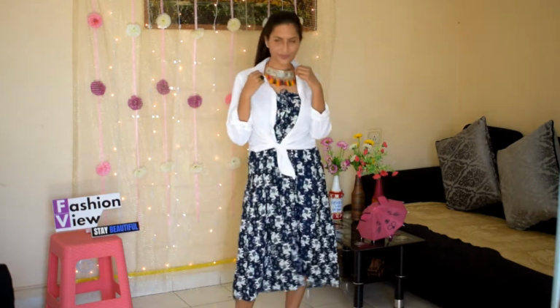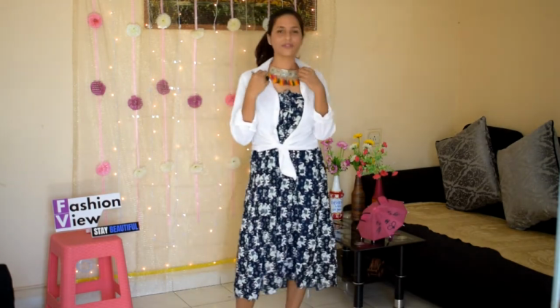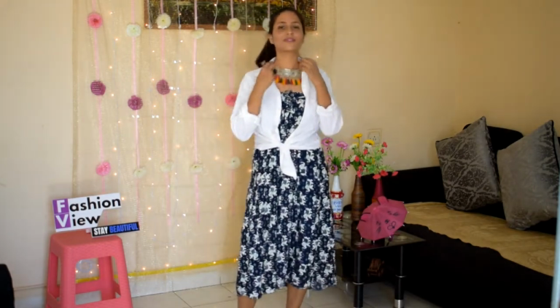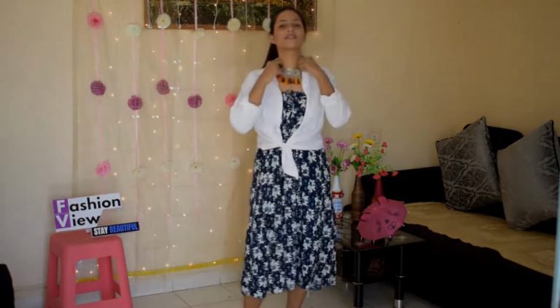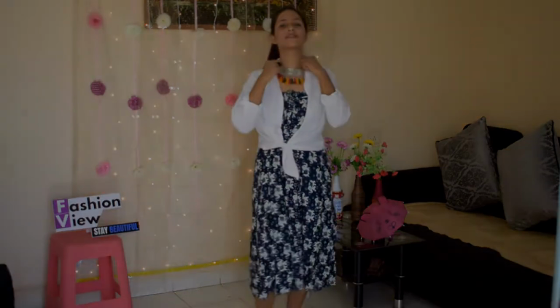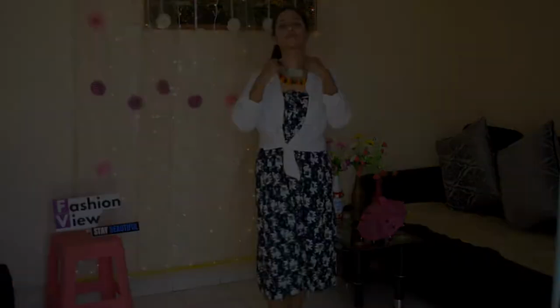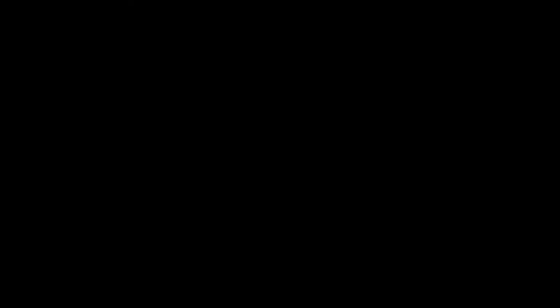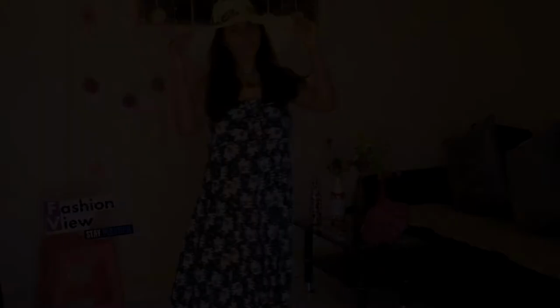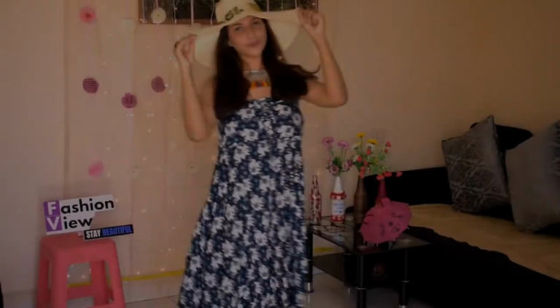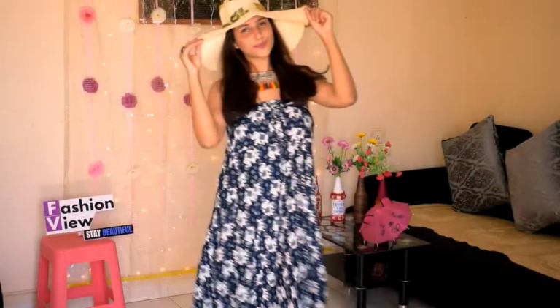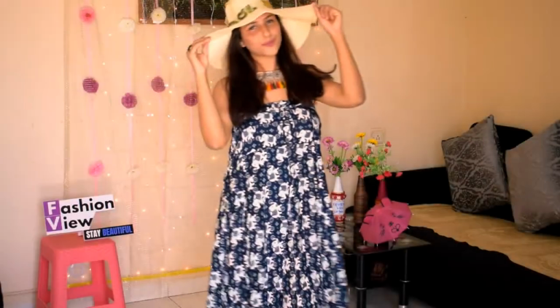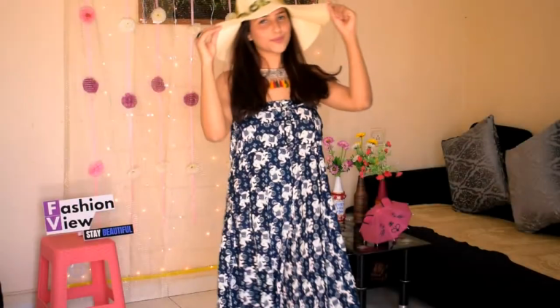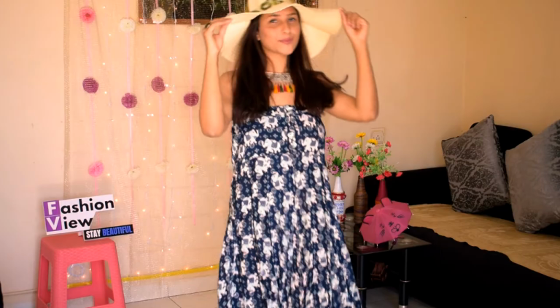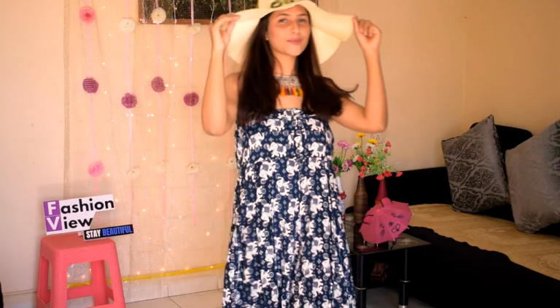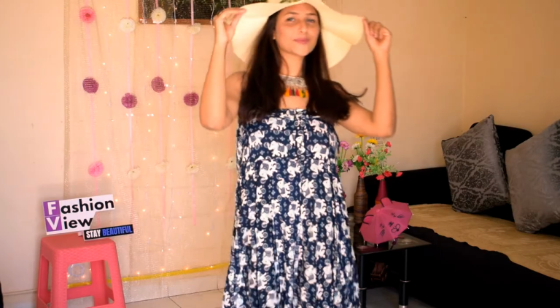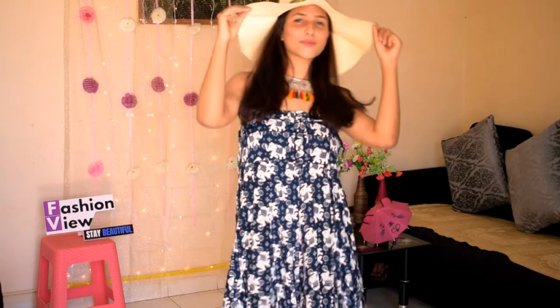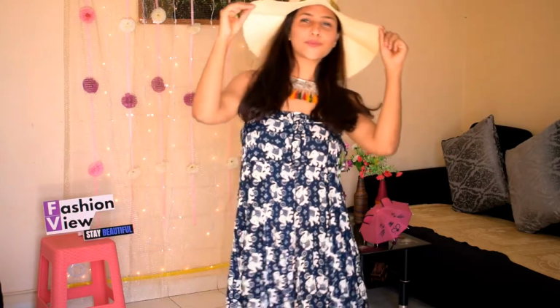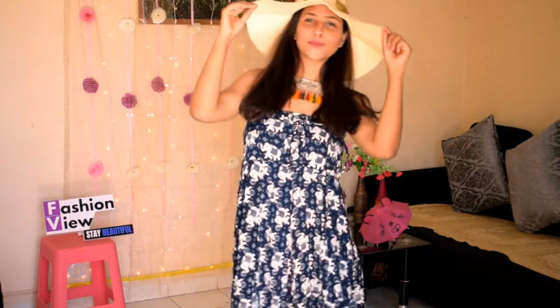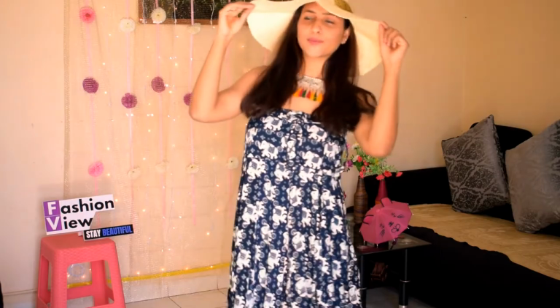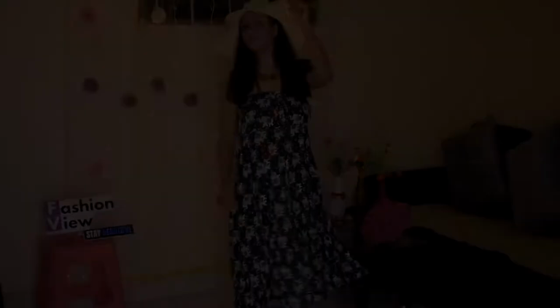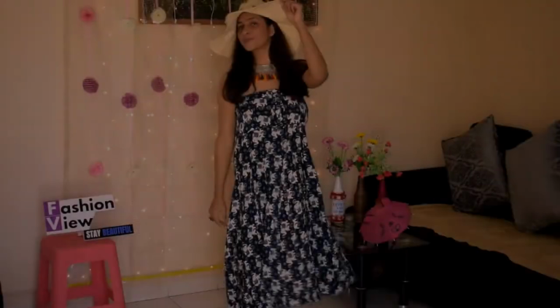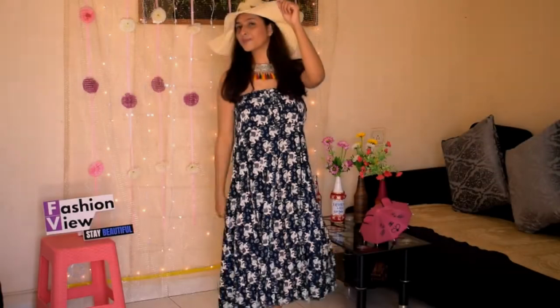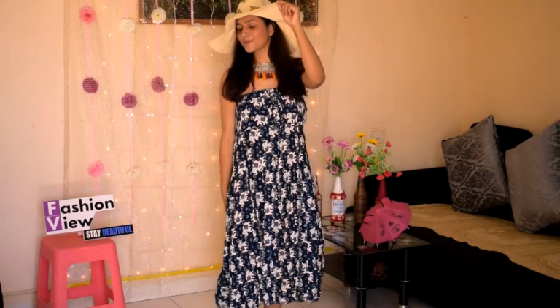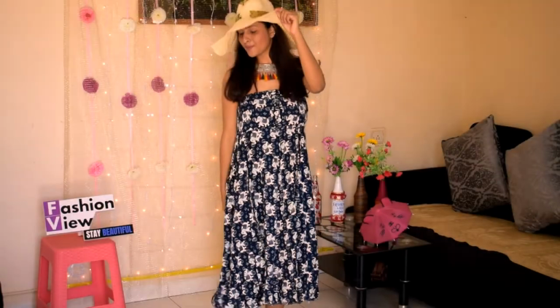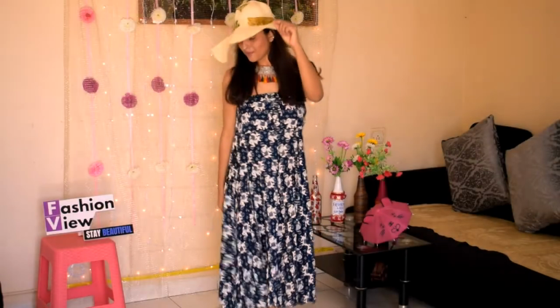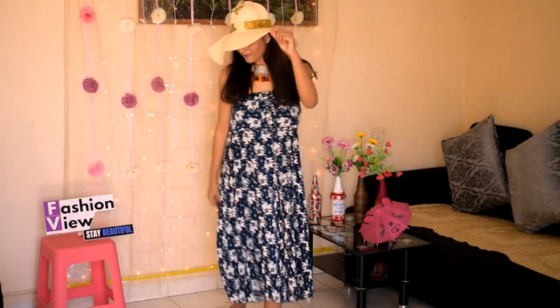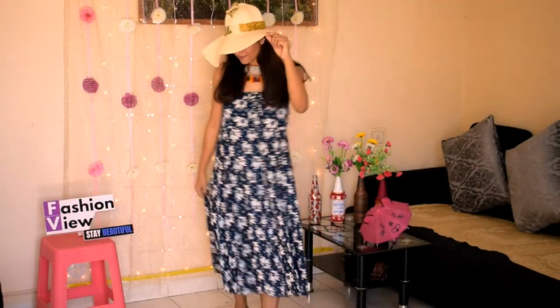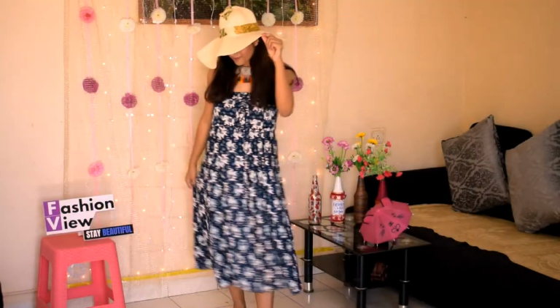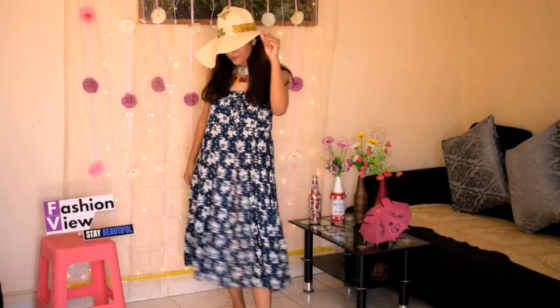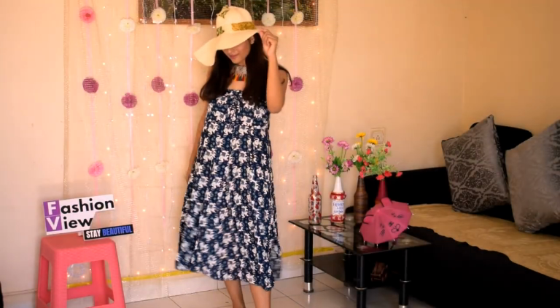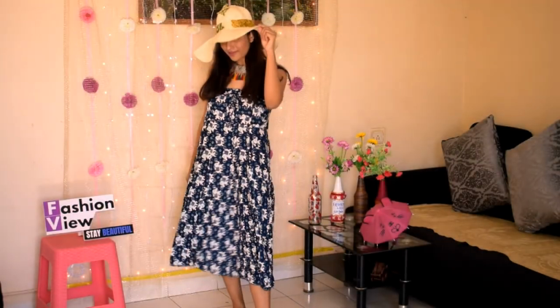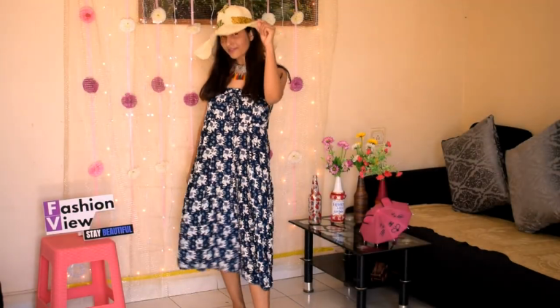In my next look, I used this skirt as an off-shoulder maxi dress.